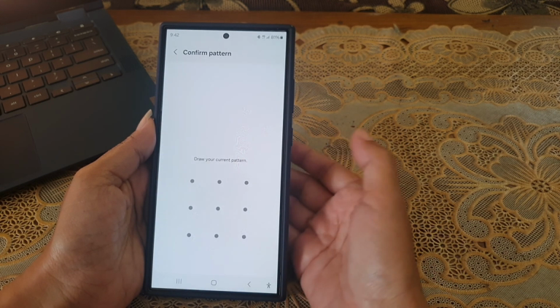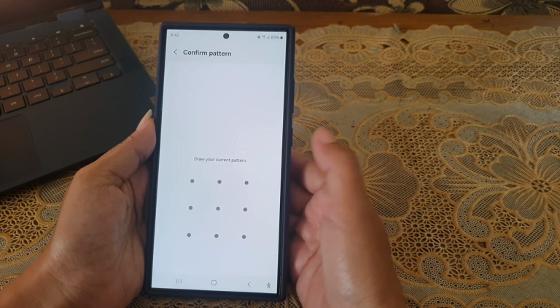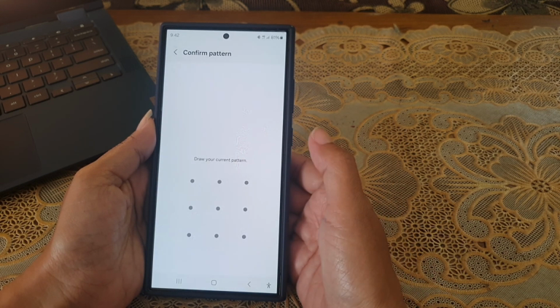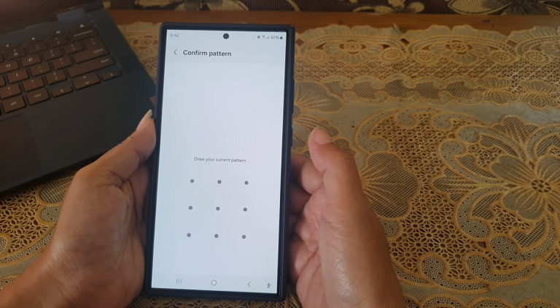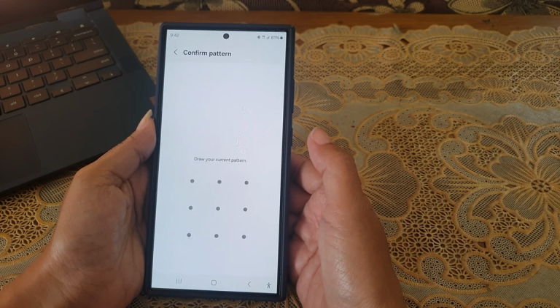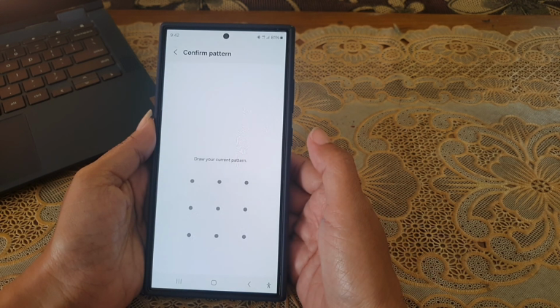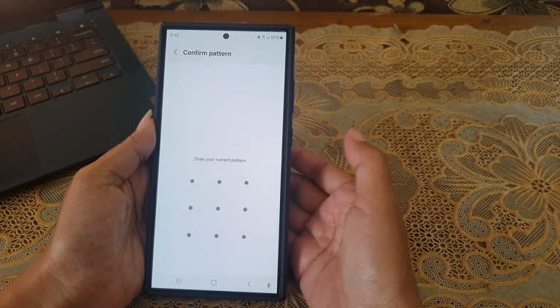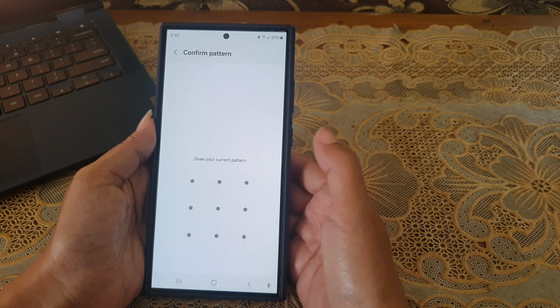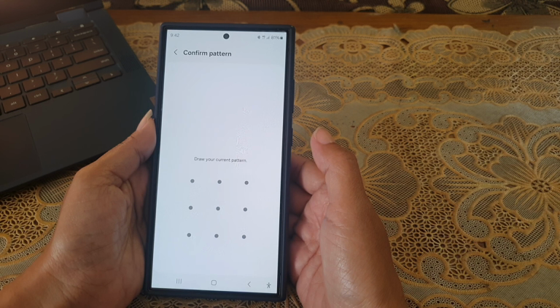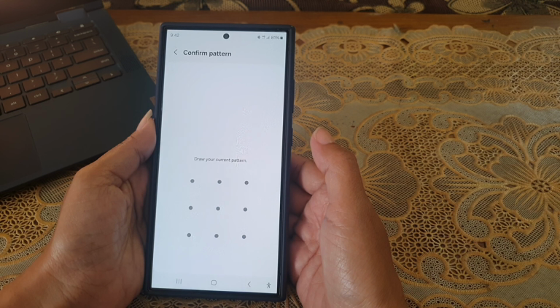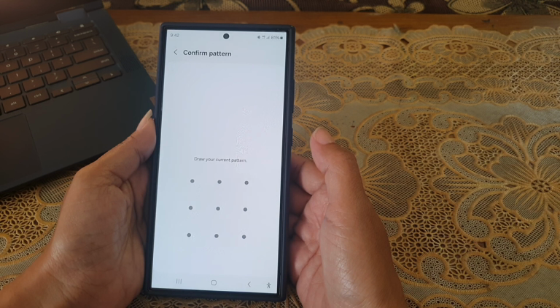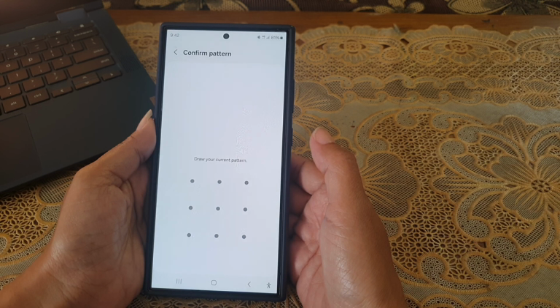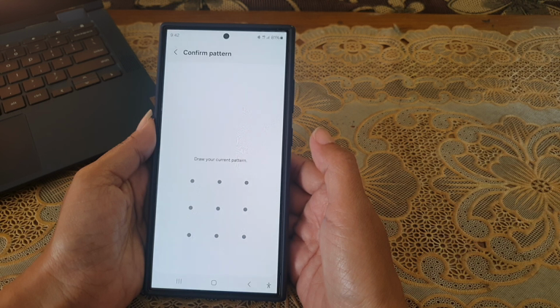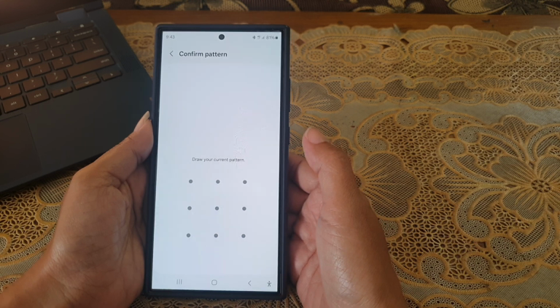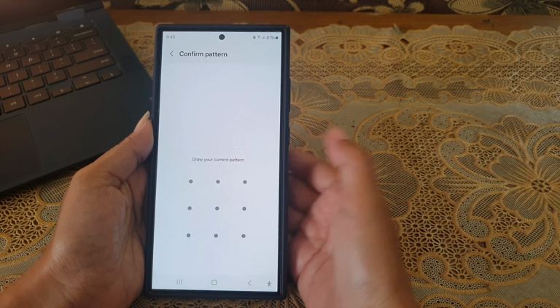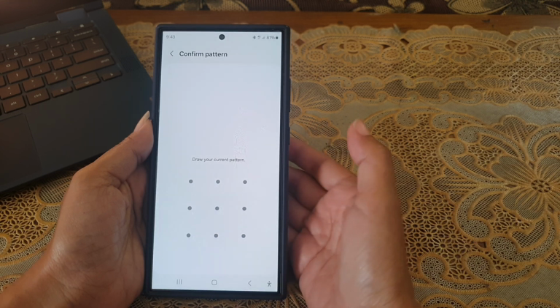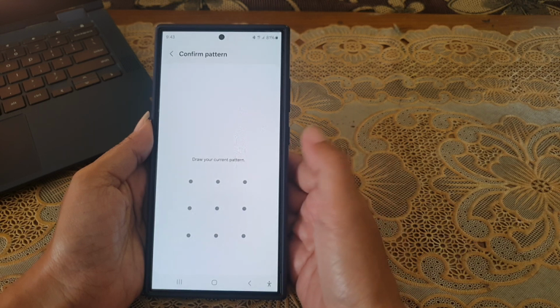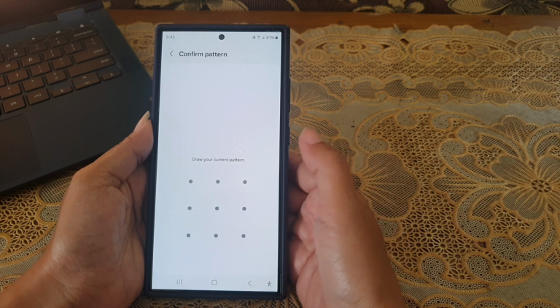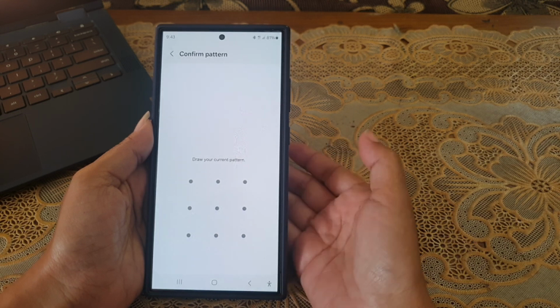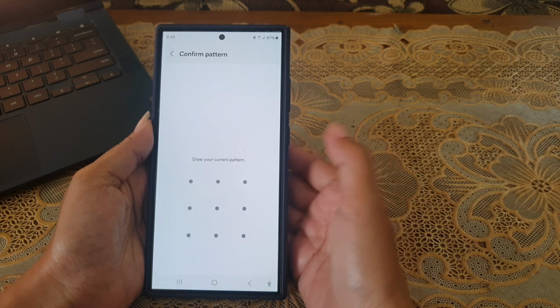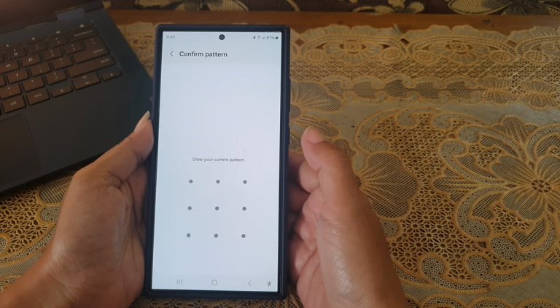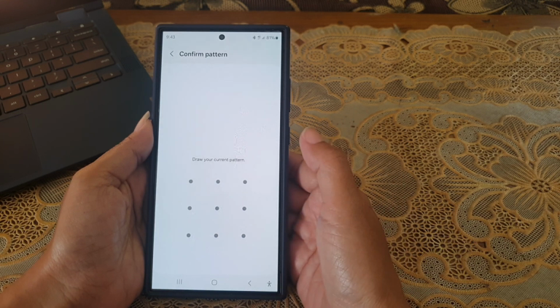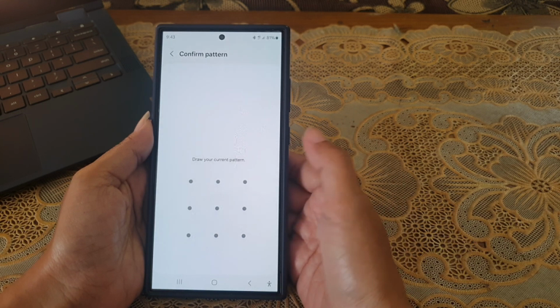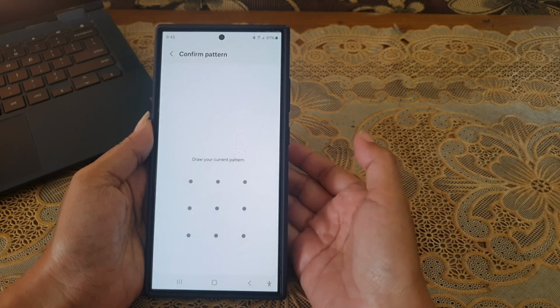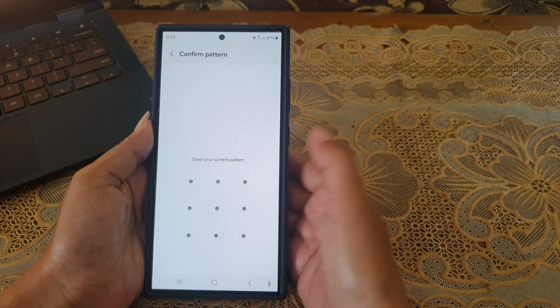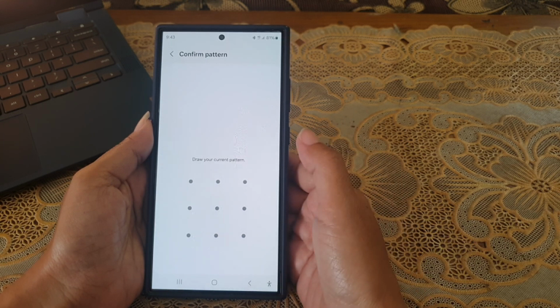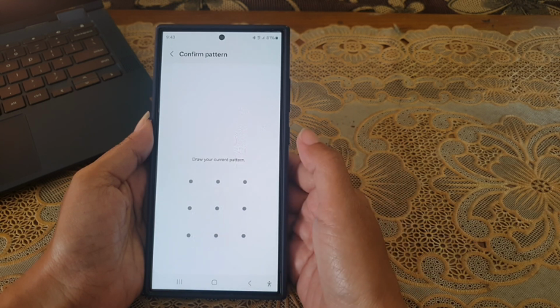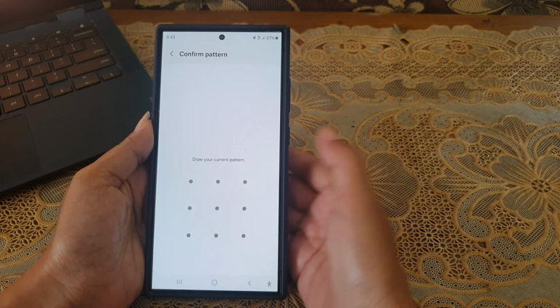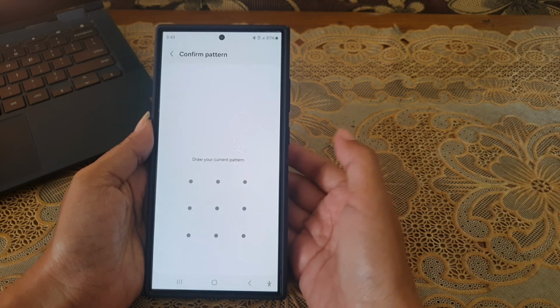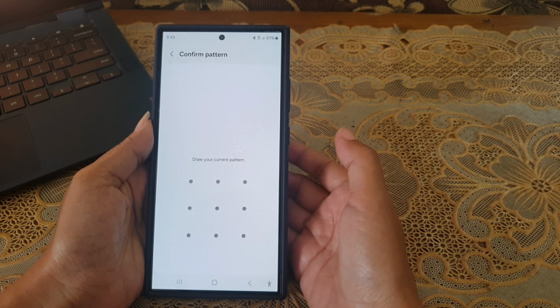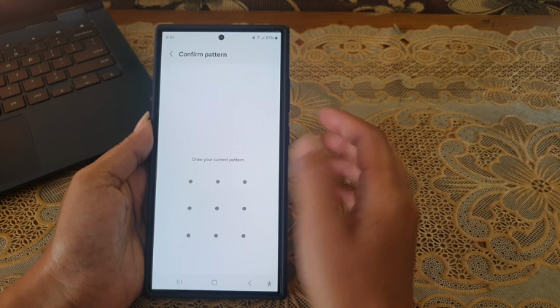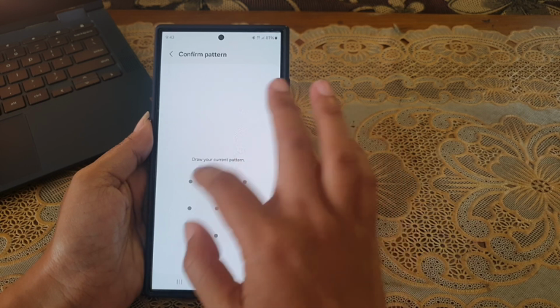Enter your current screen lock. Since this phone is using a pattern, then draw the pattern.